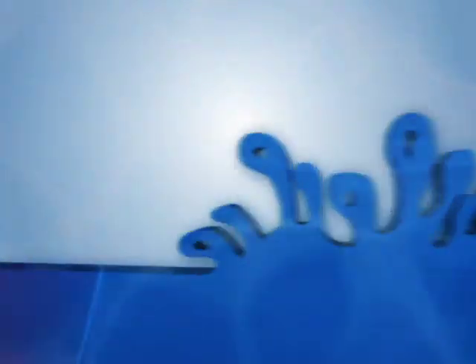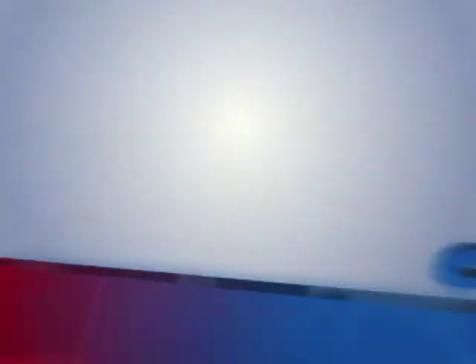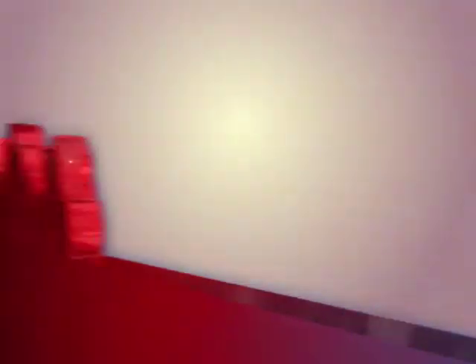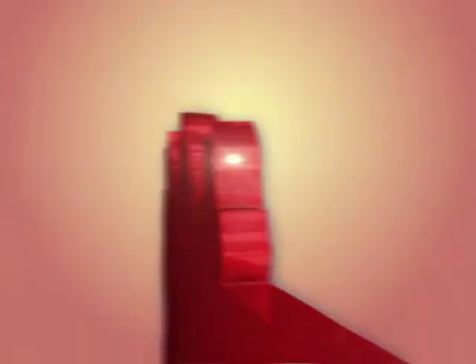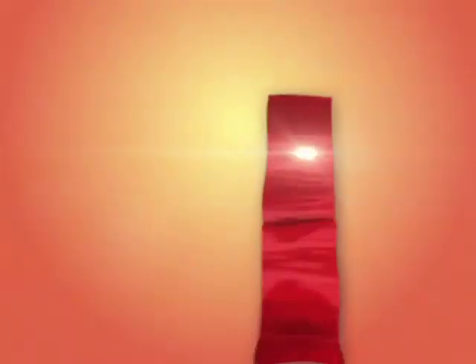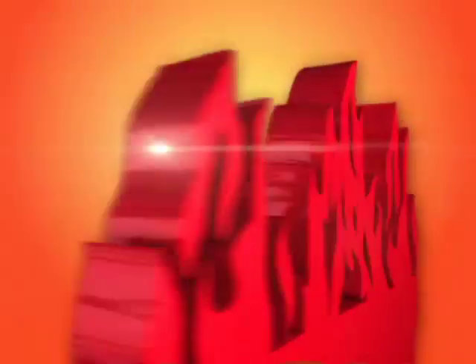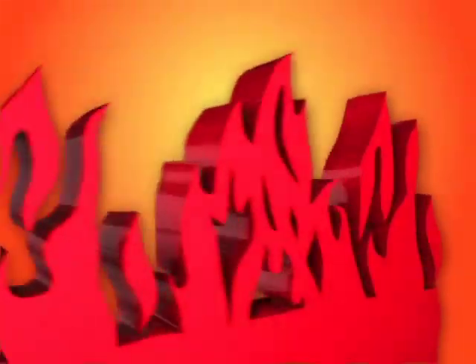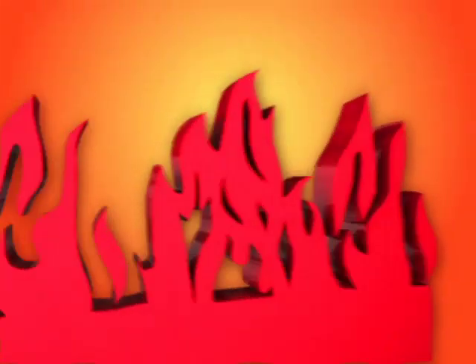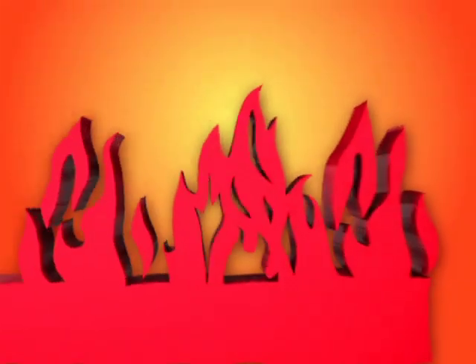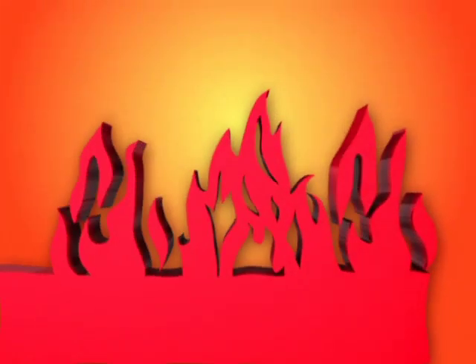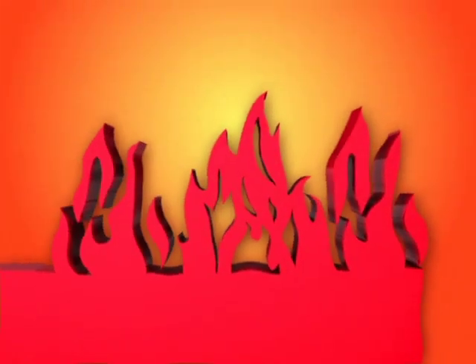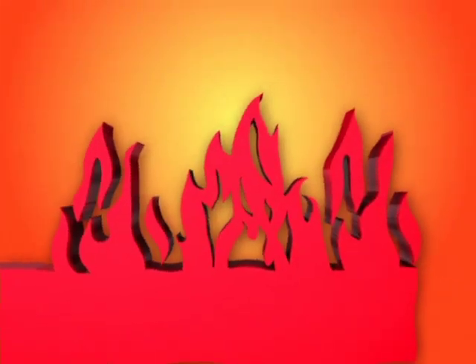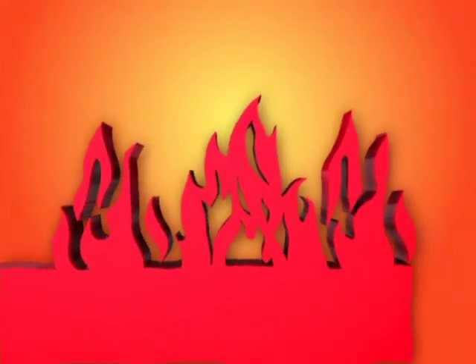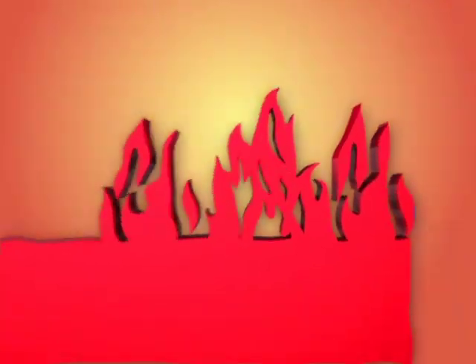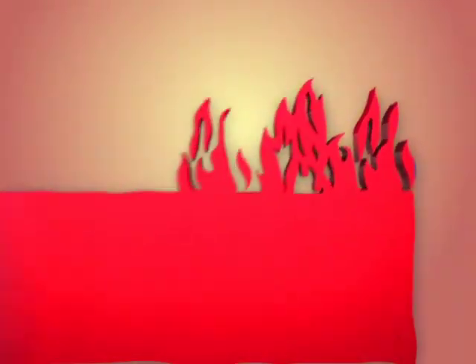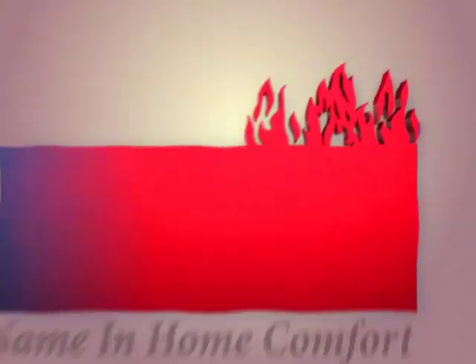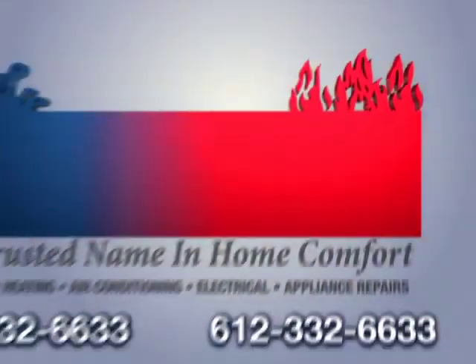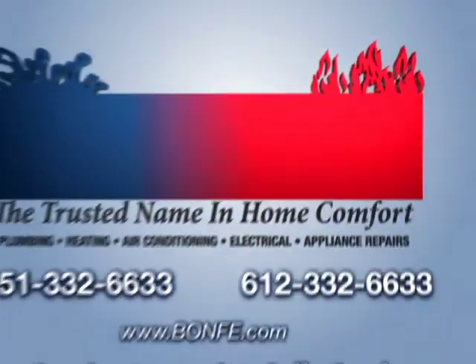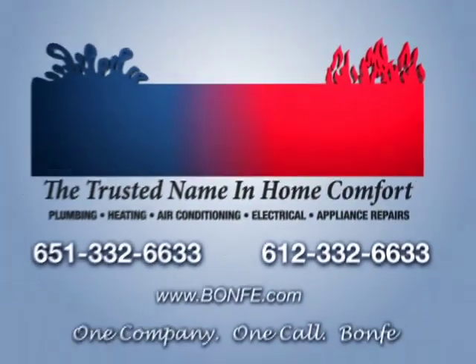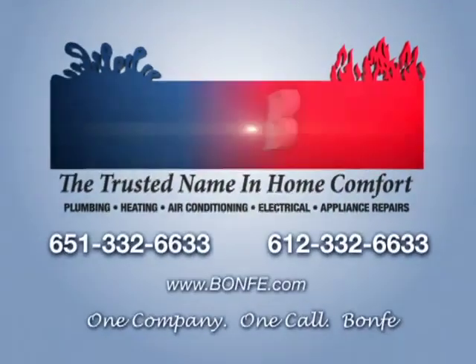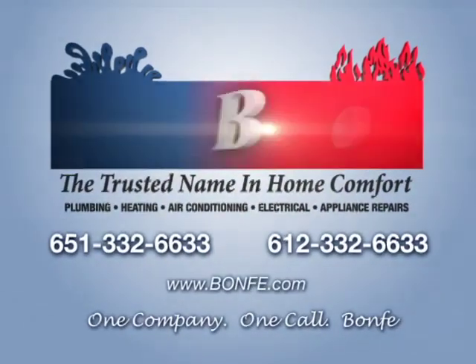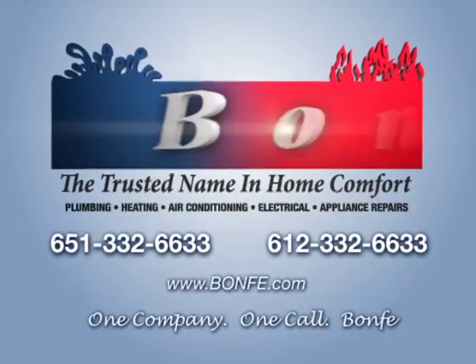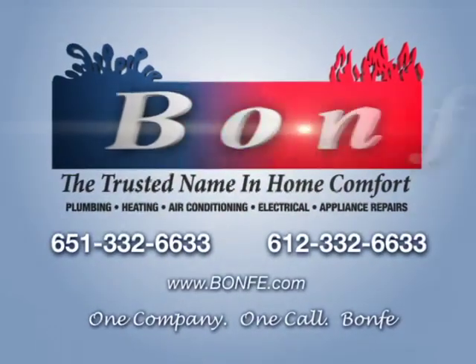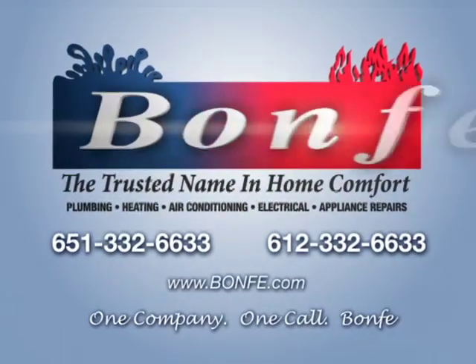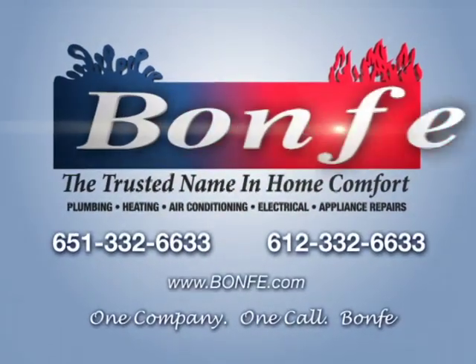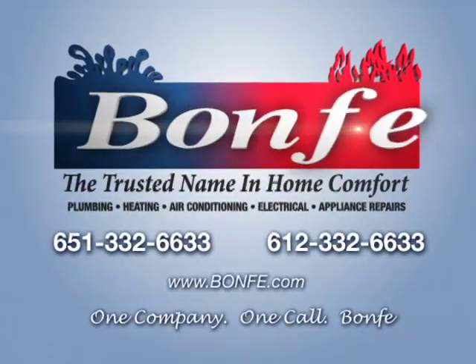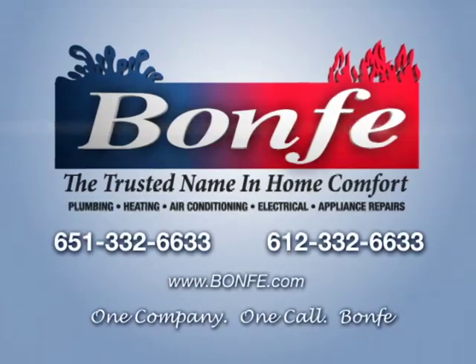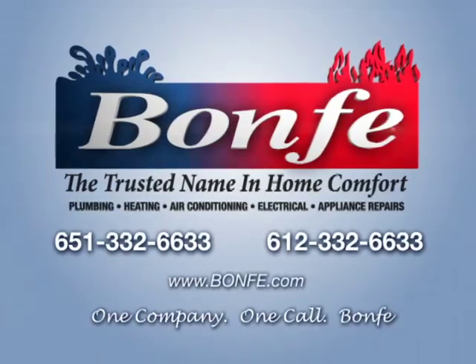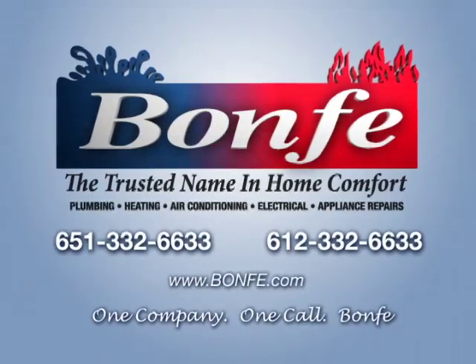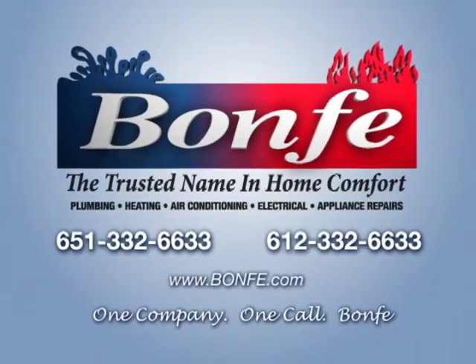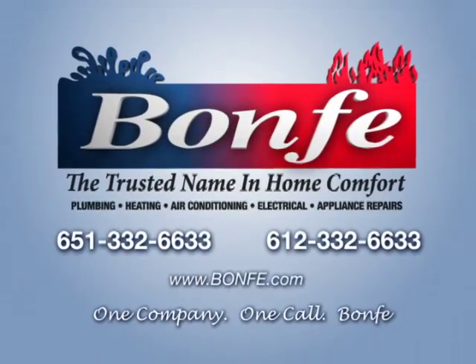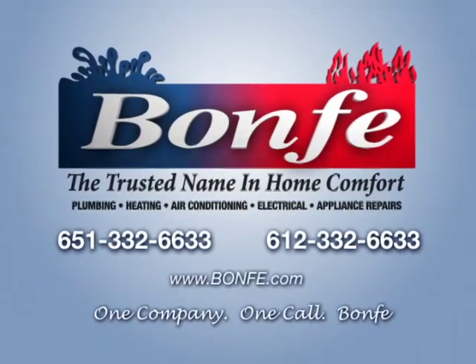Call the trusted name in Home Comfort. One company, one call — Bonfi. It's that easy.